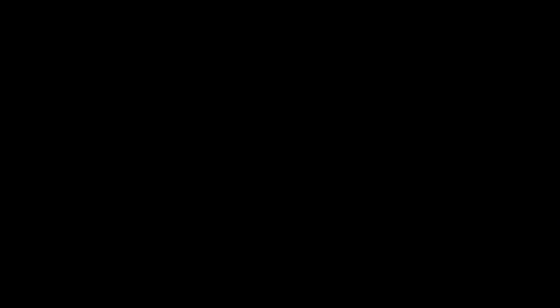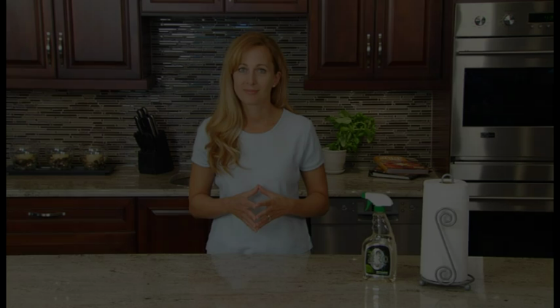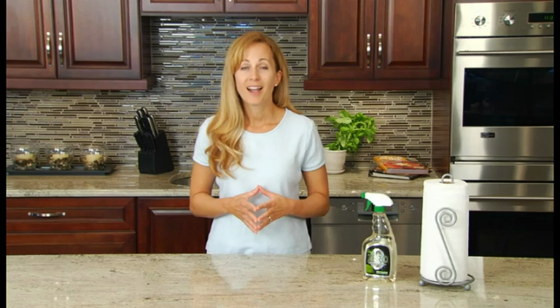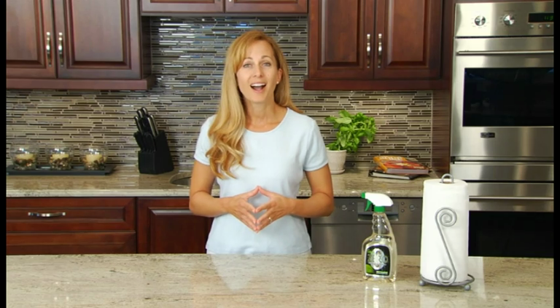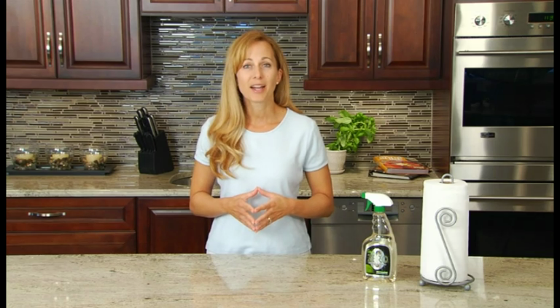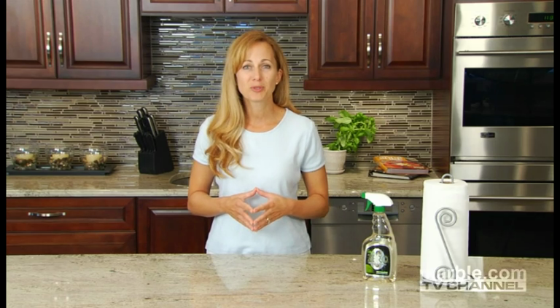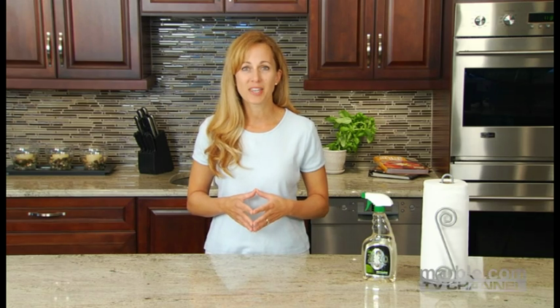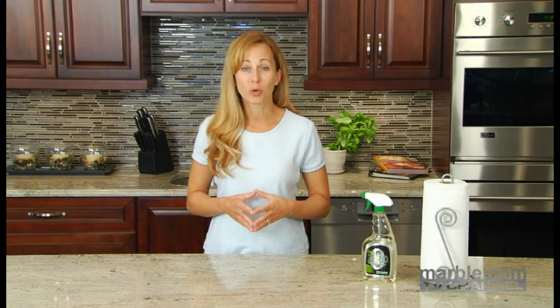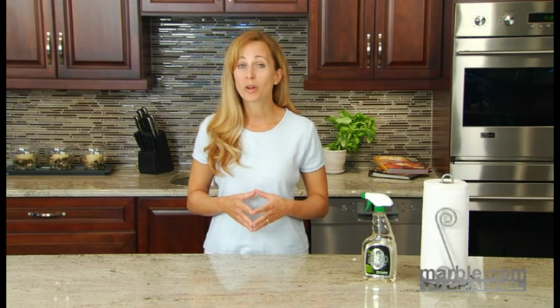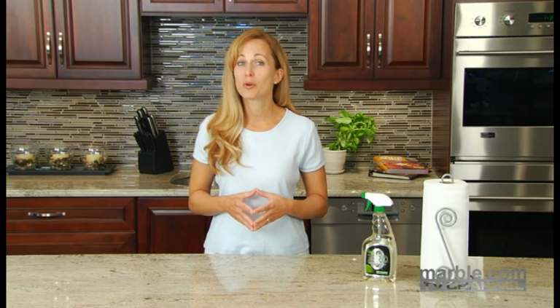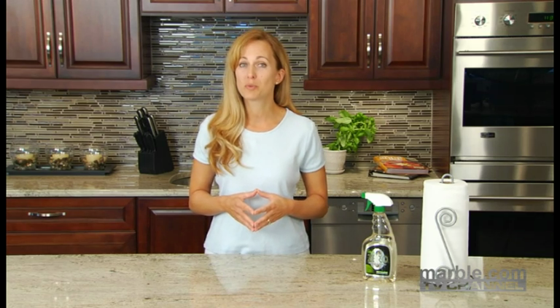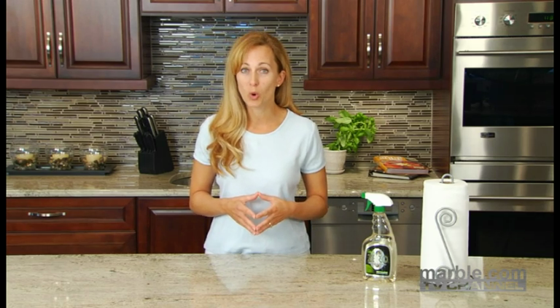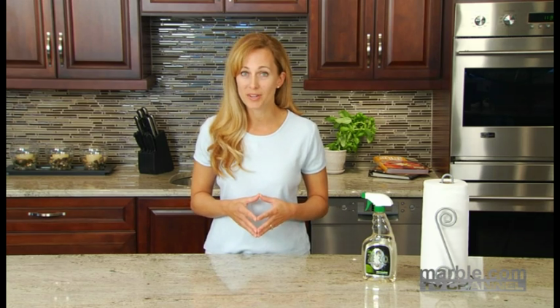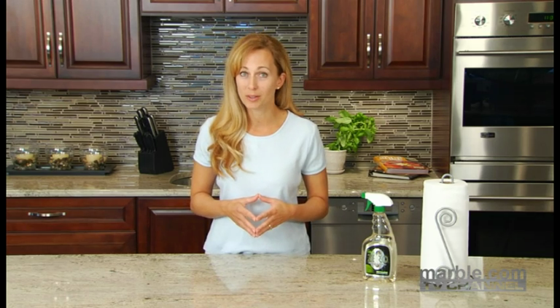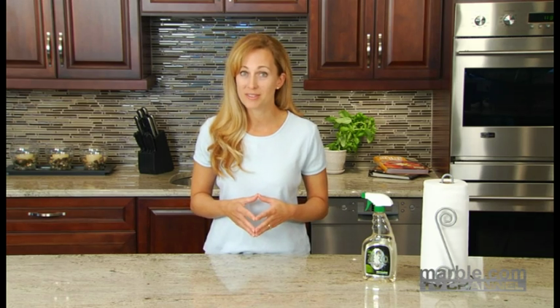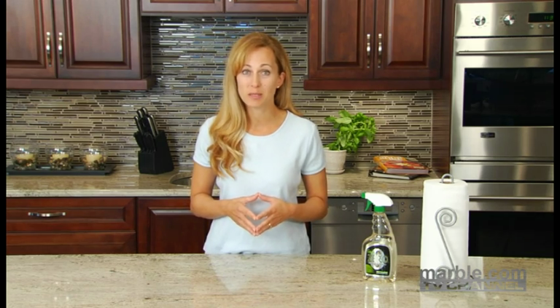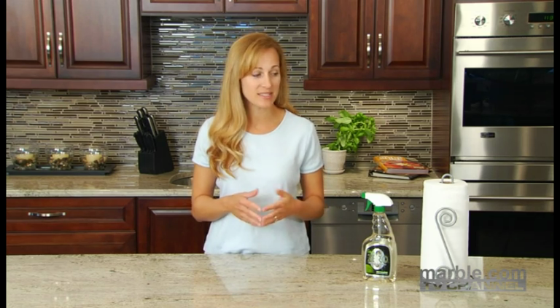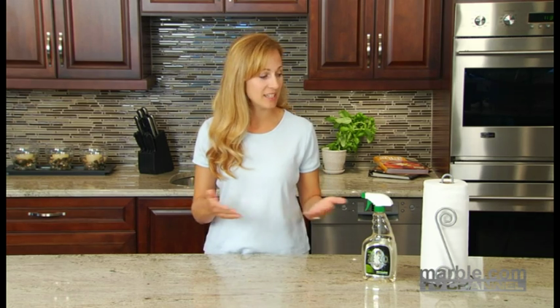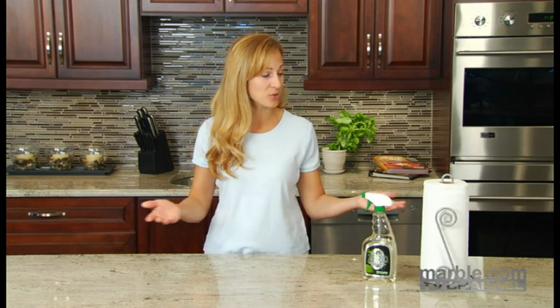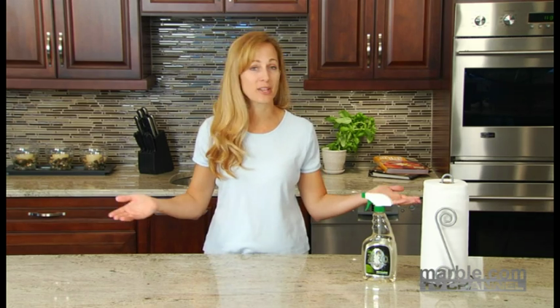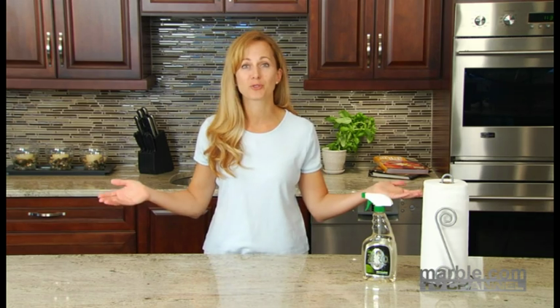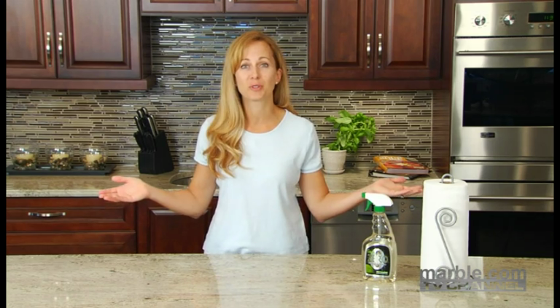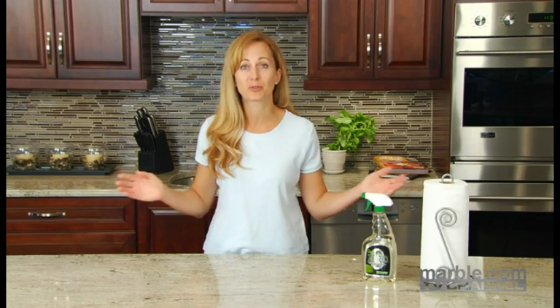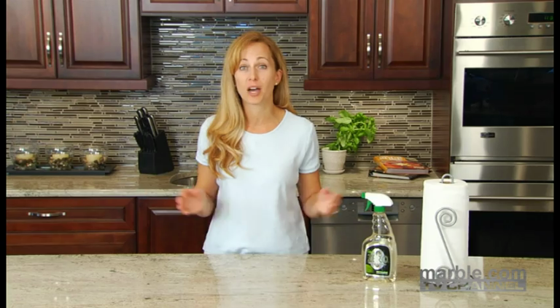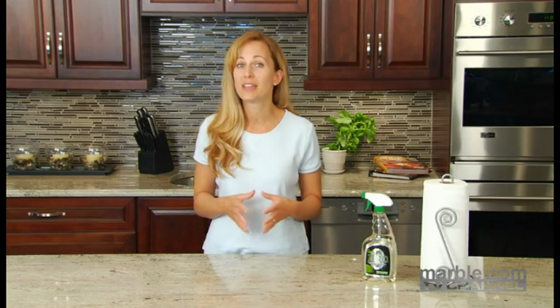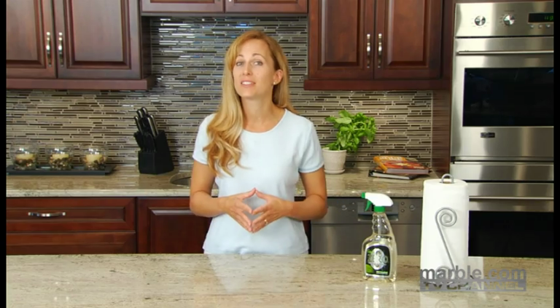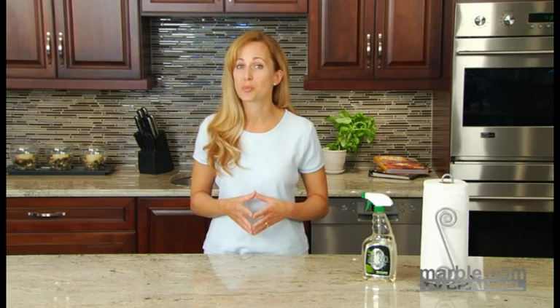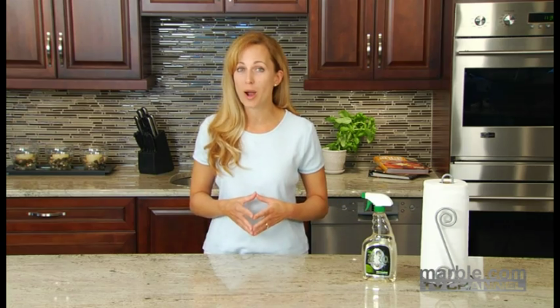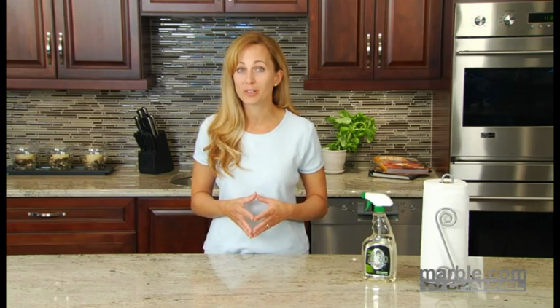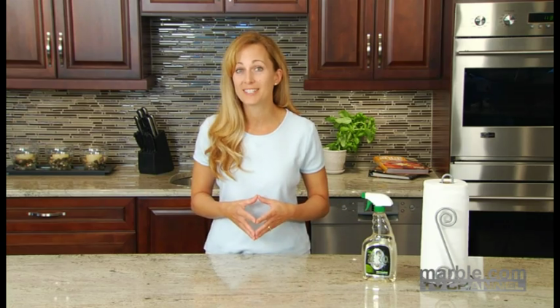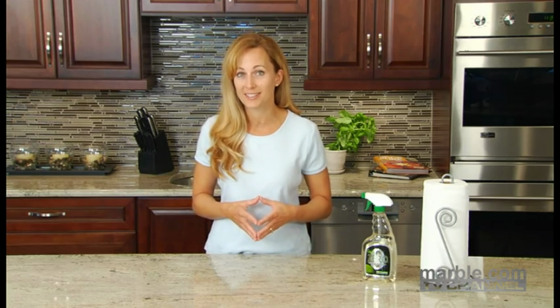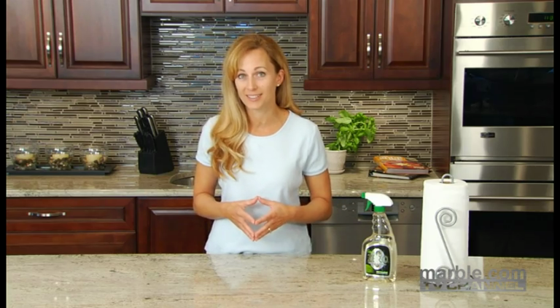Hi, I'm Suzanne. One of the most important elements in maintaining your natural stone countertop is to properly seal it.